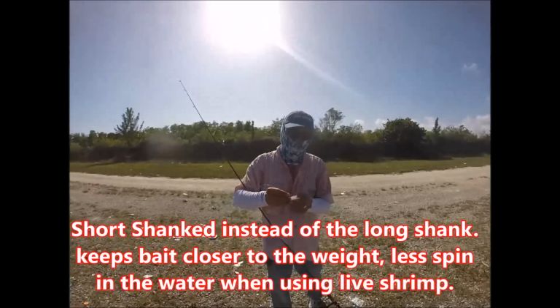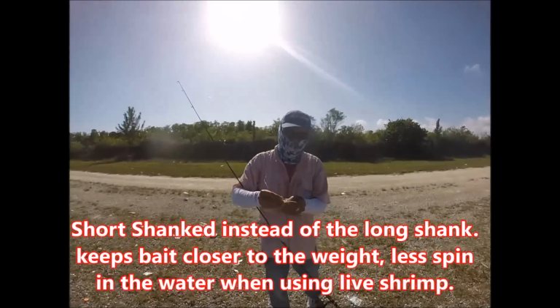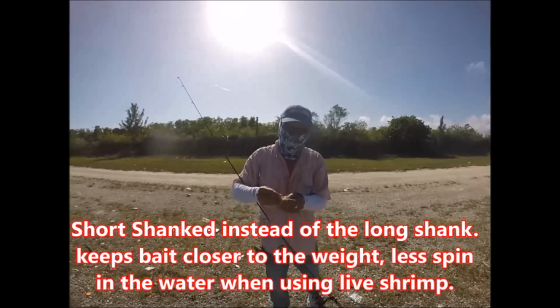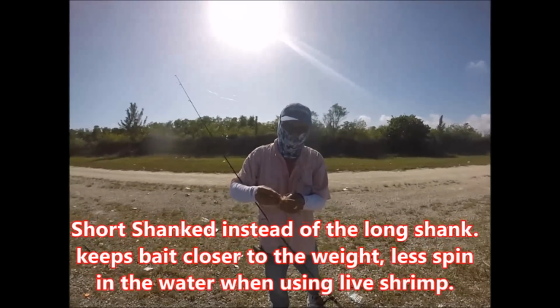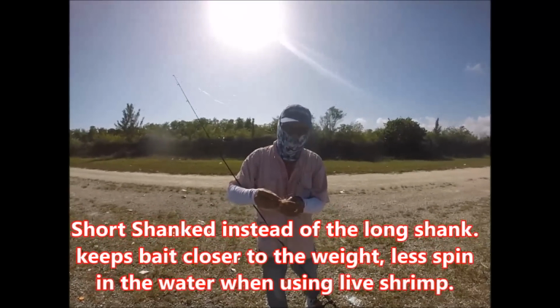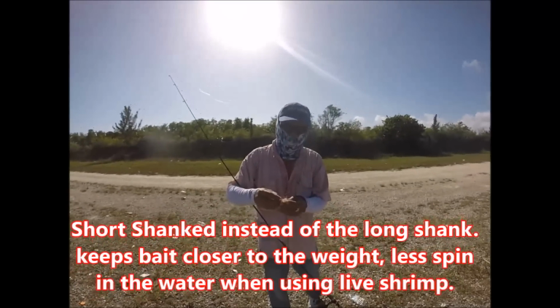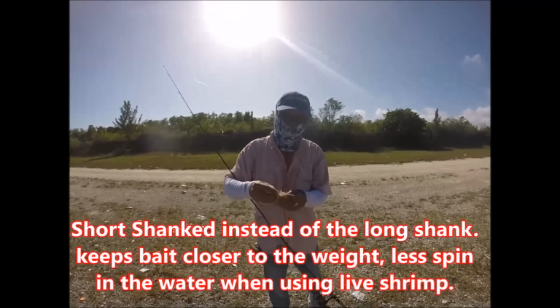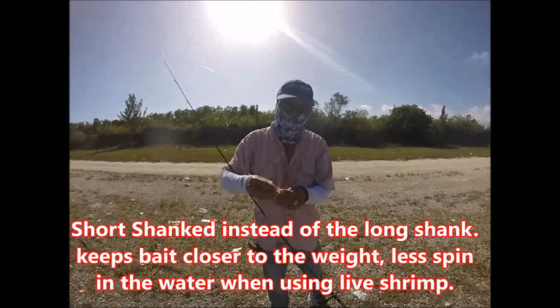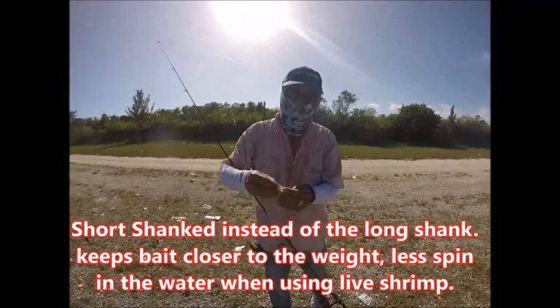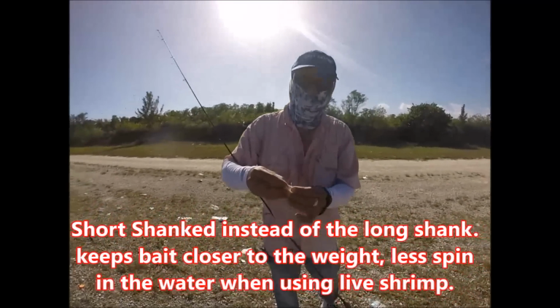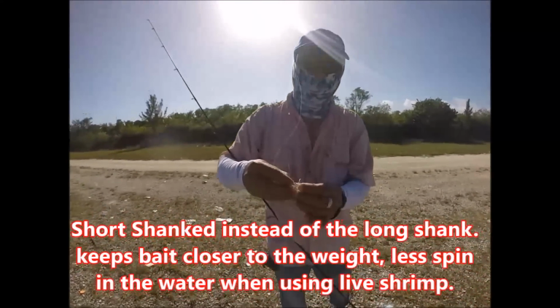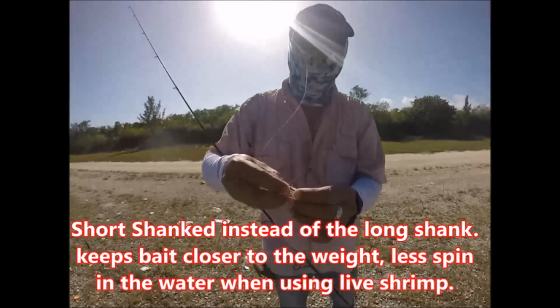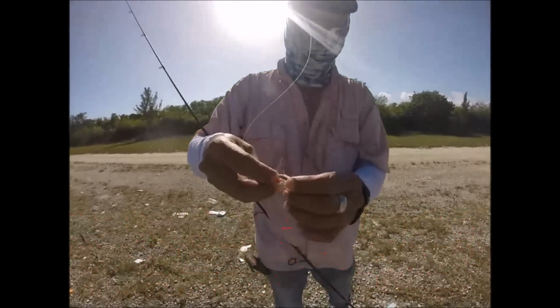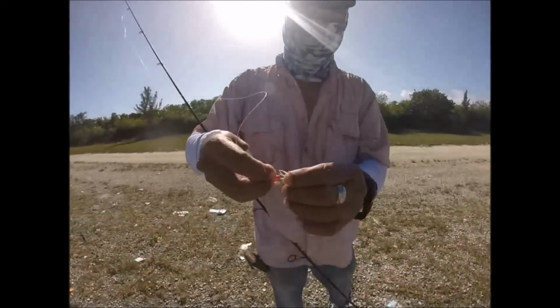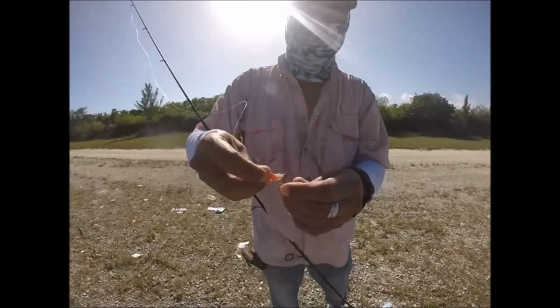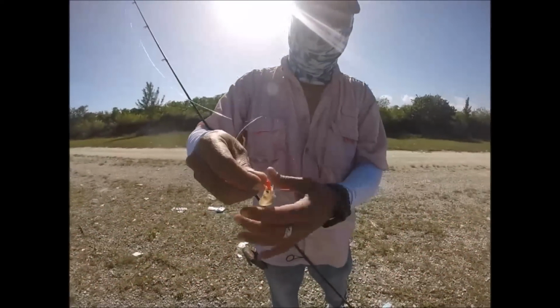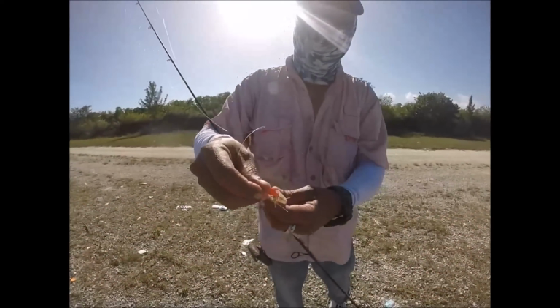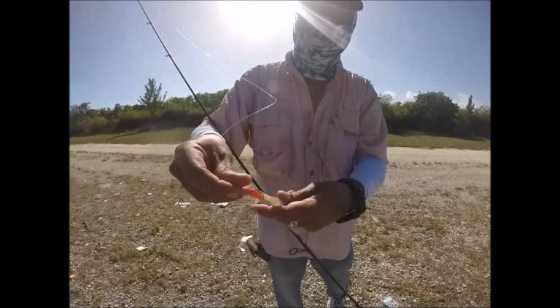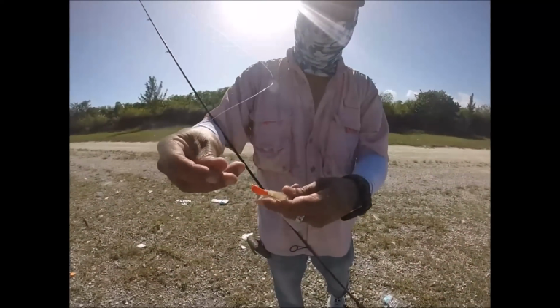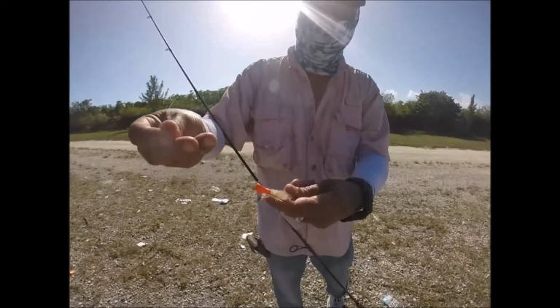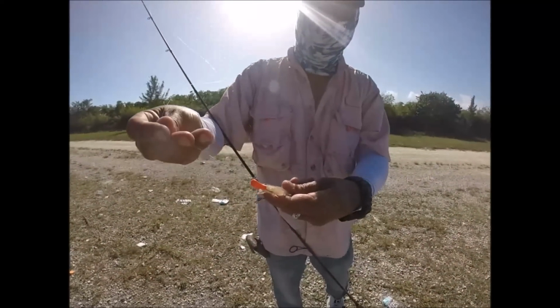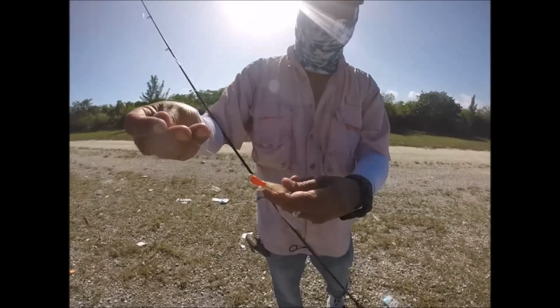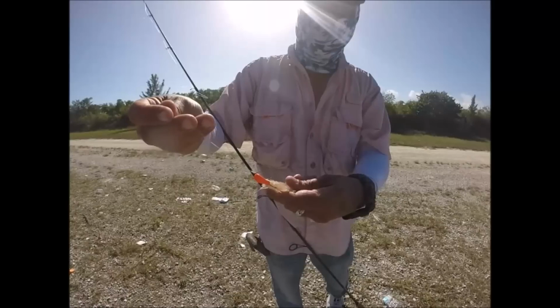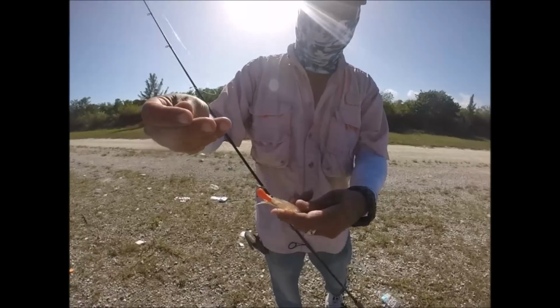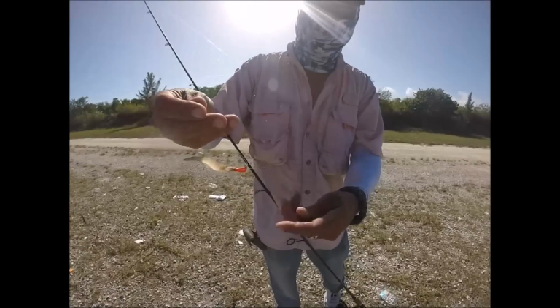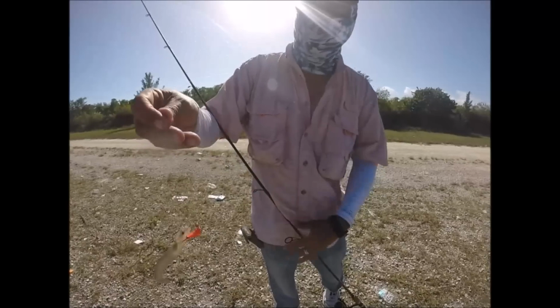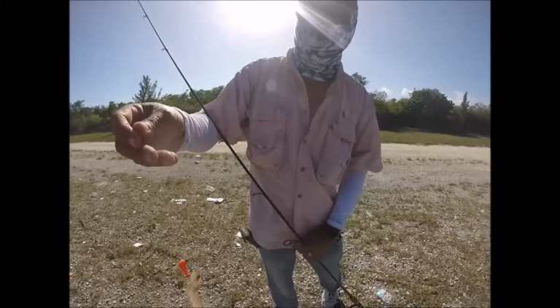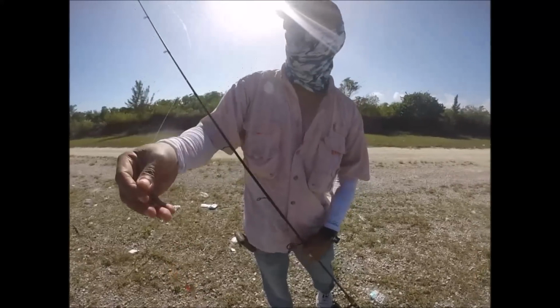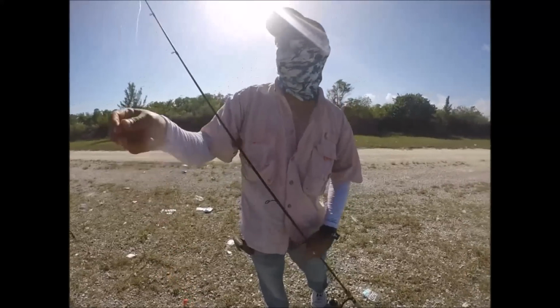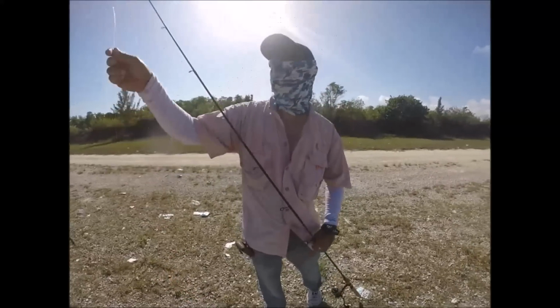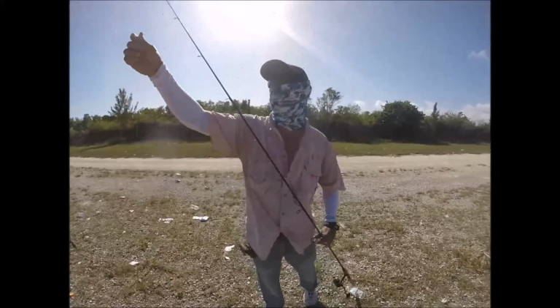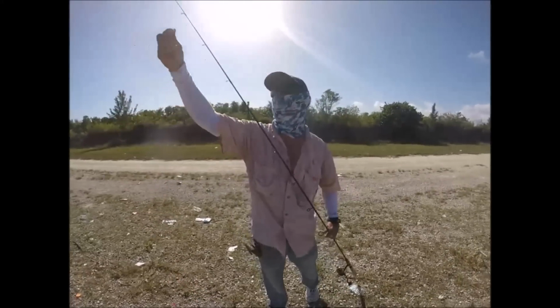What we're going to do is stick it to the shrimp, just like so, and we're going to make a cast and see if we can get on another snapper.